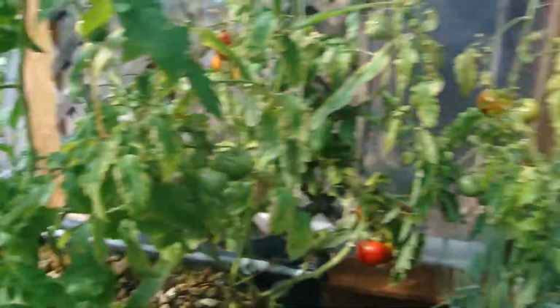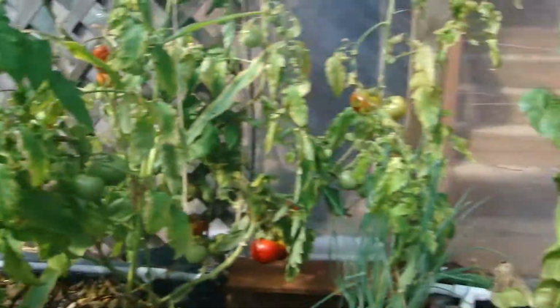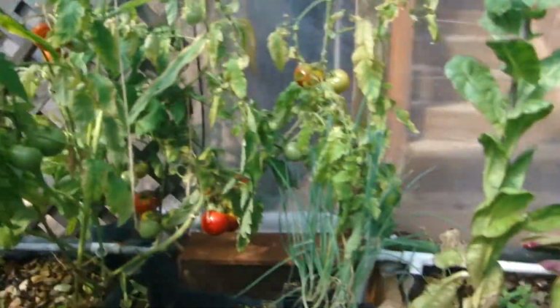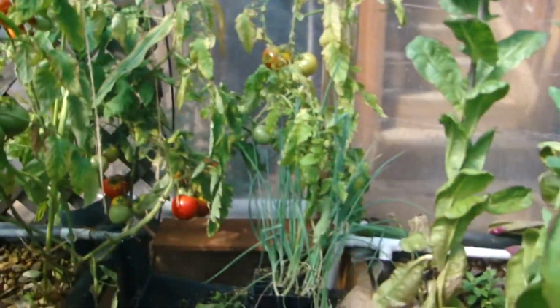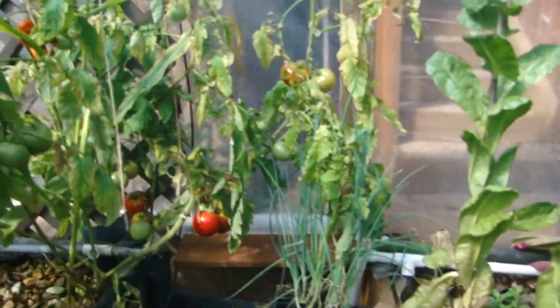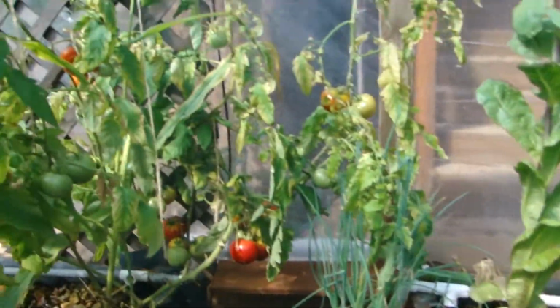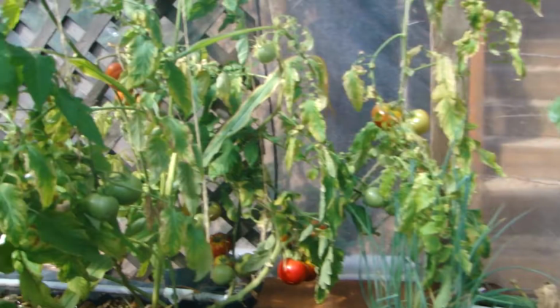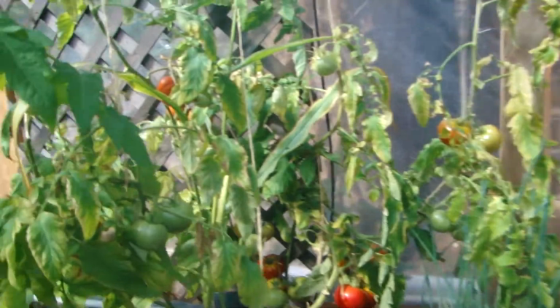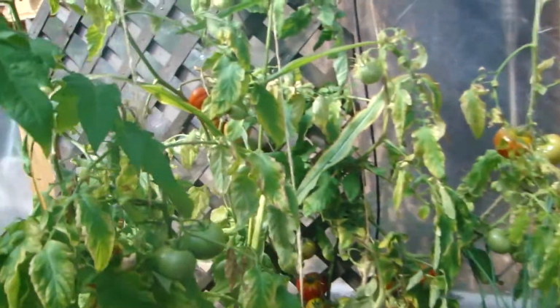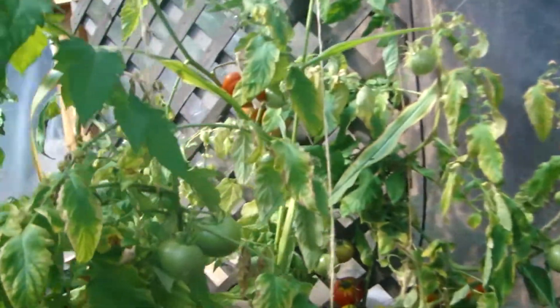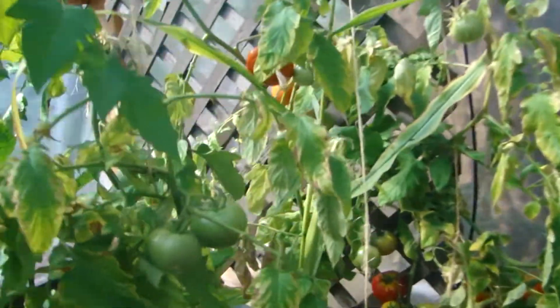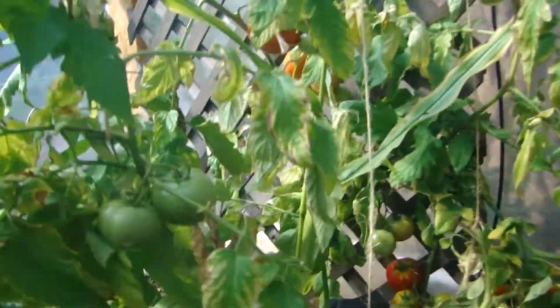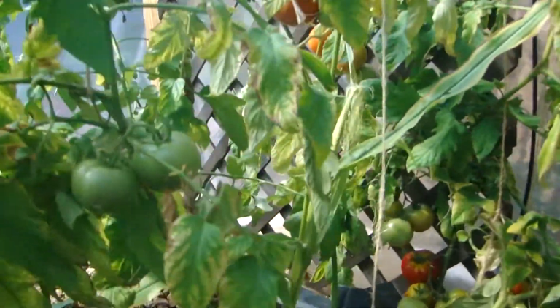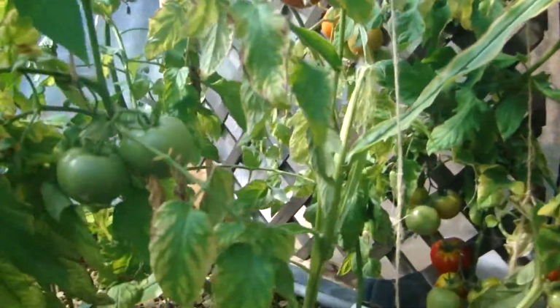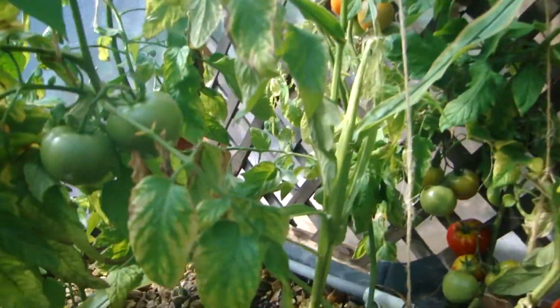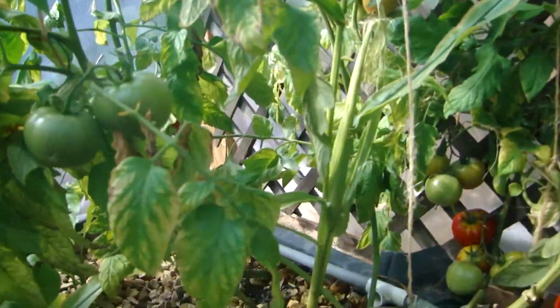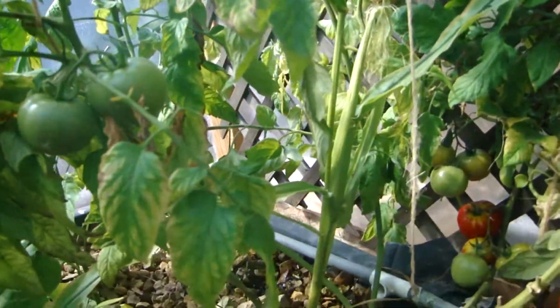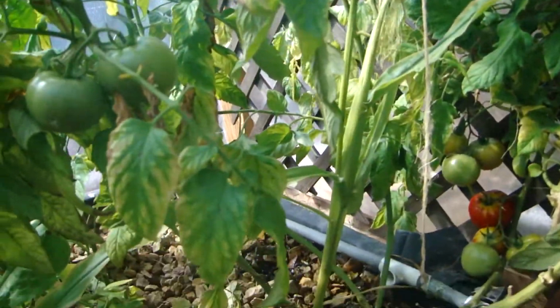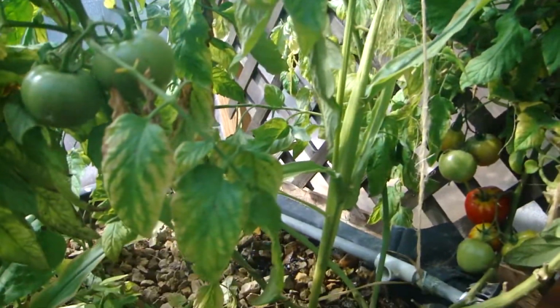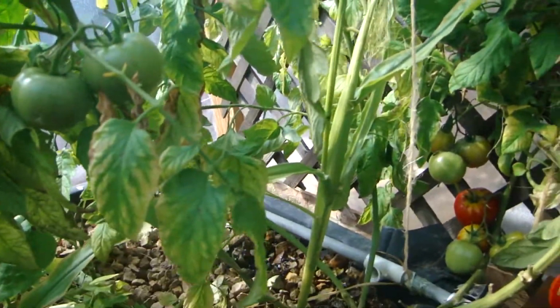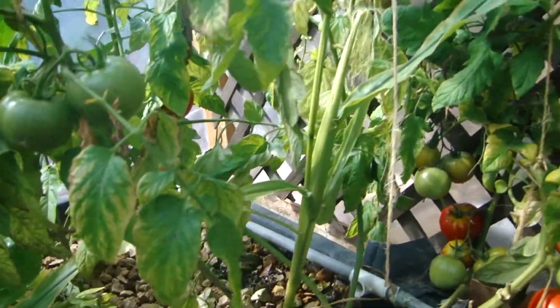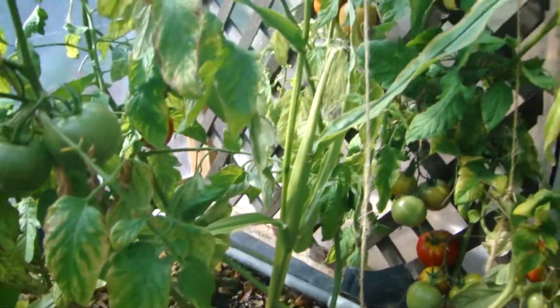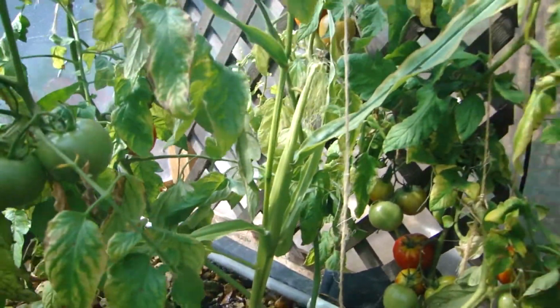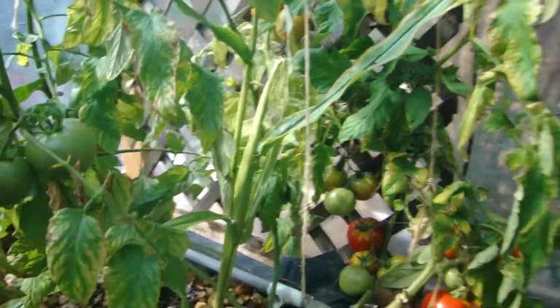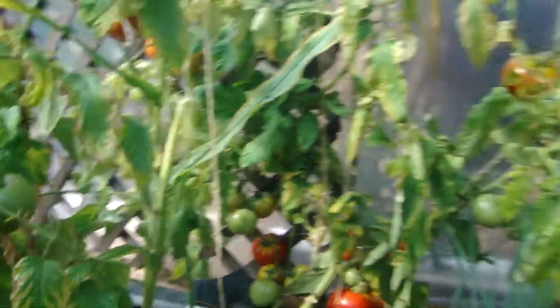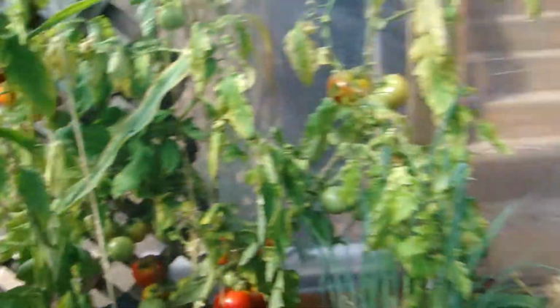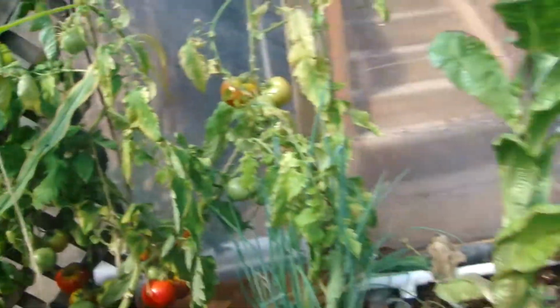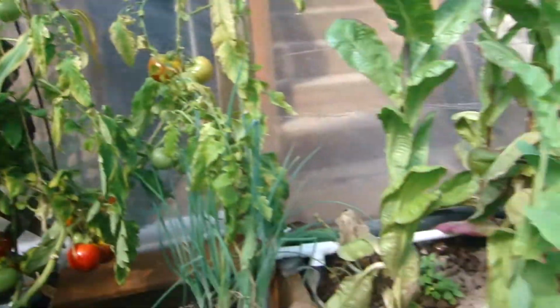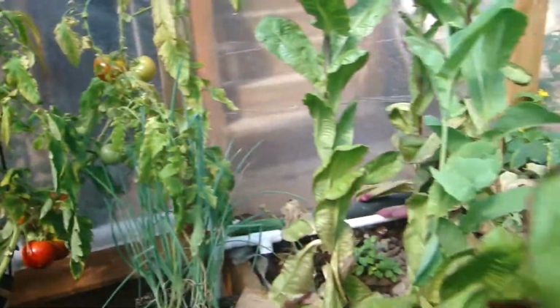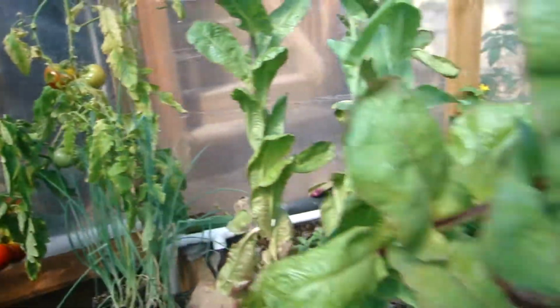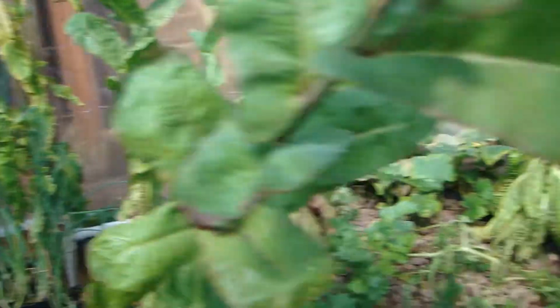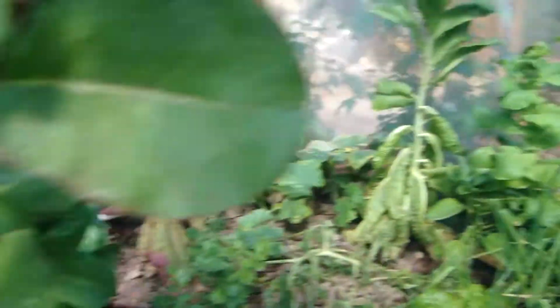Look, I even have corn. See my corn? There's another big one over here.